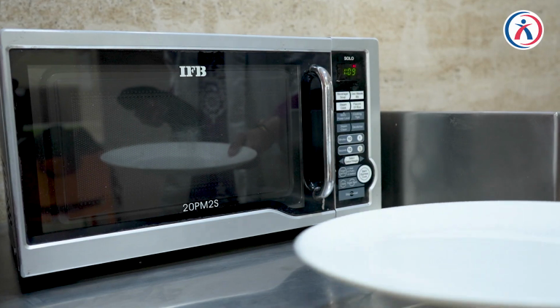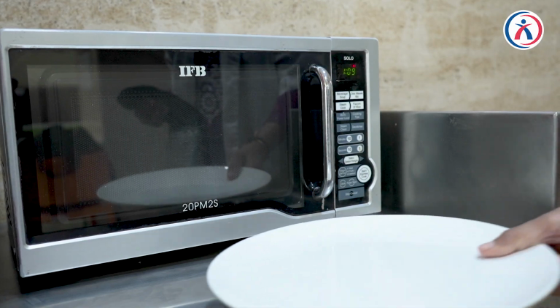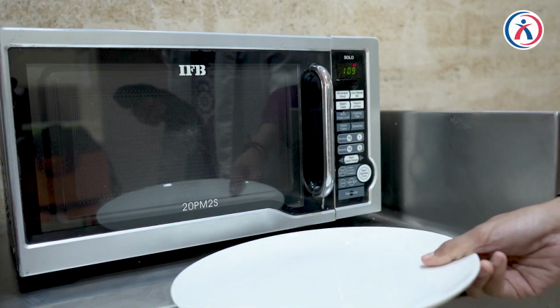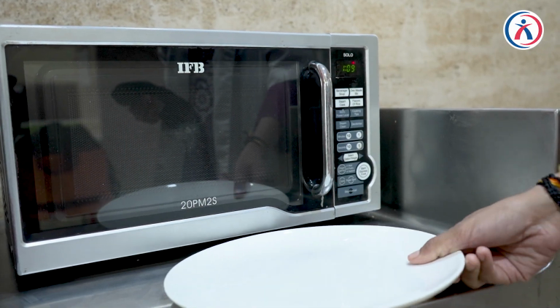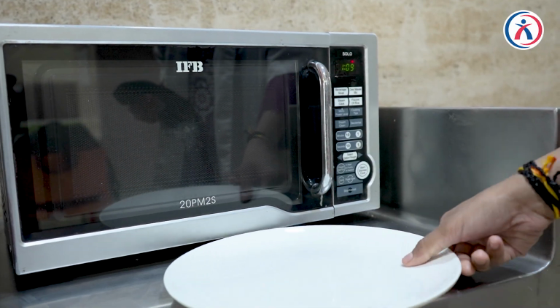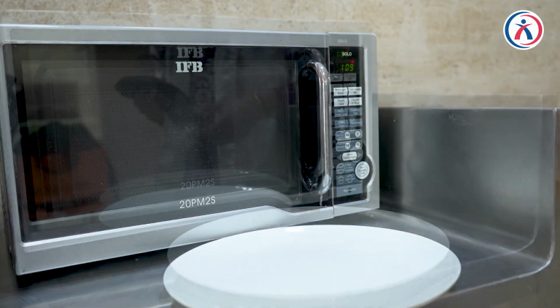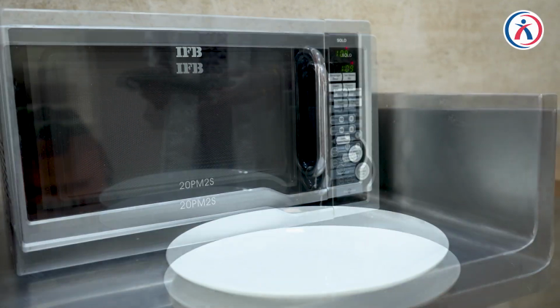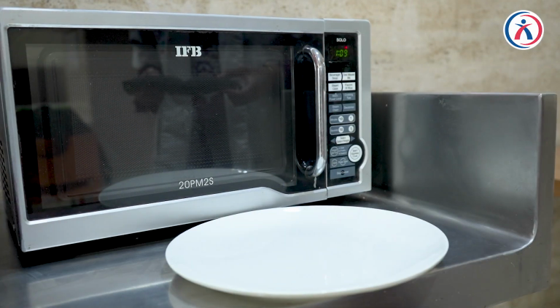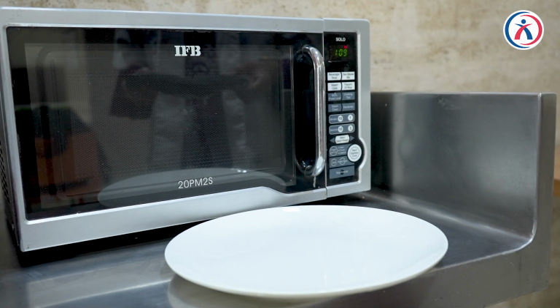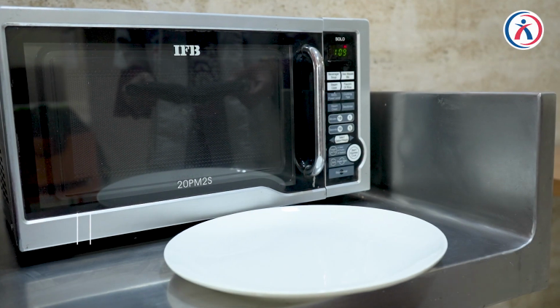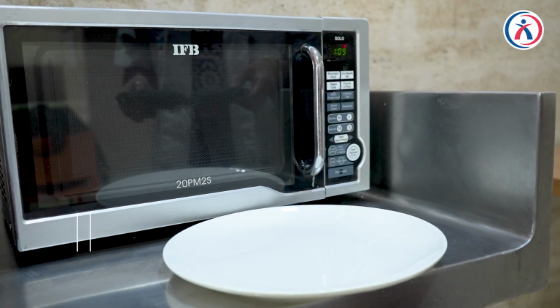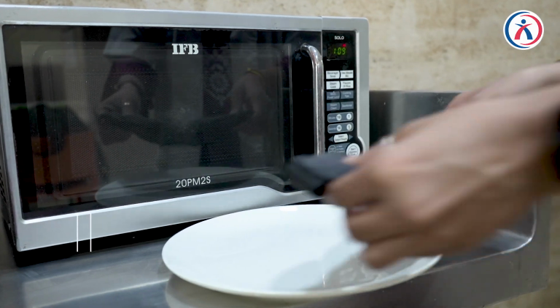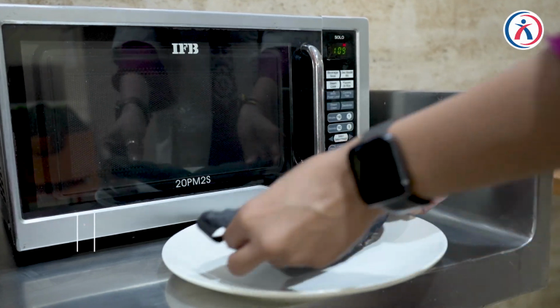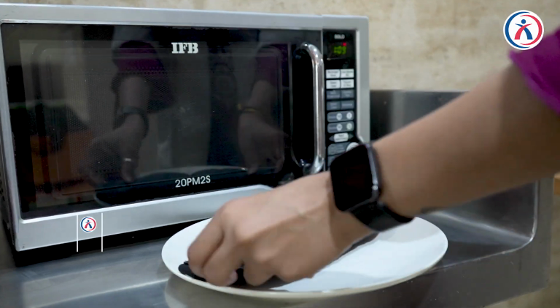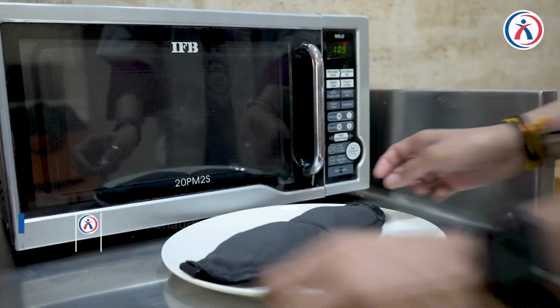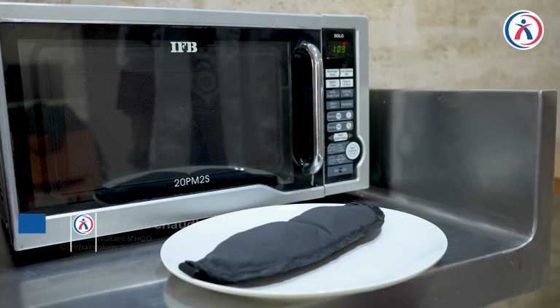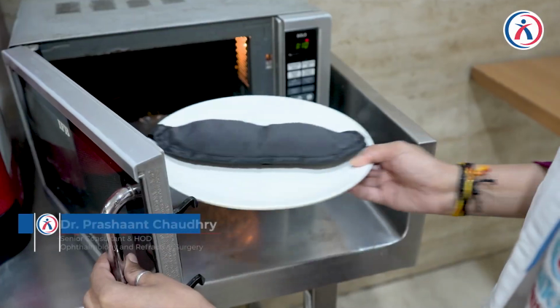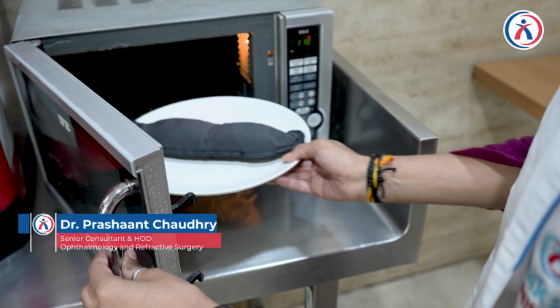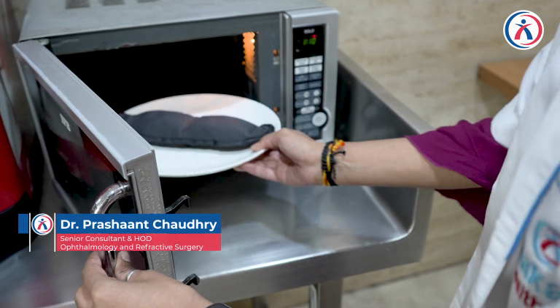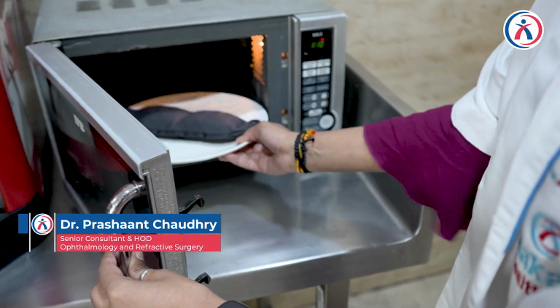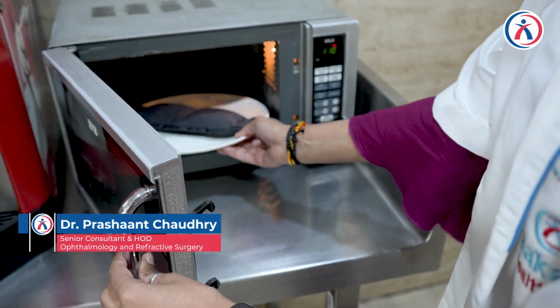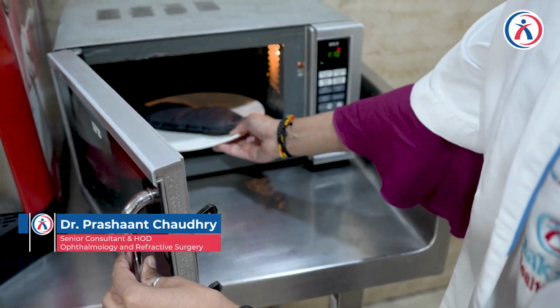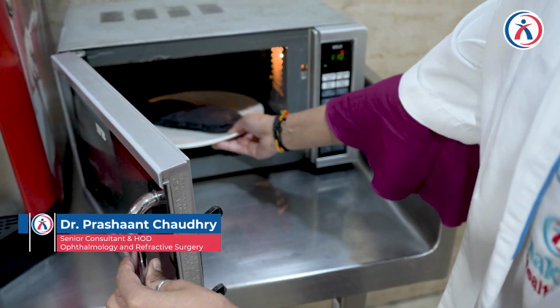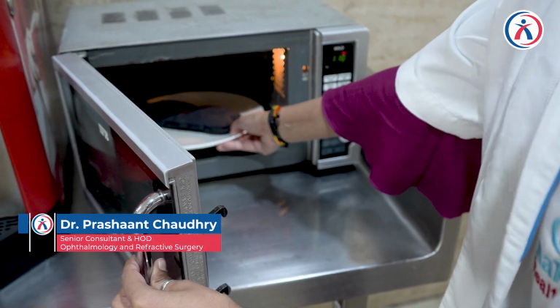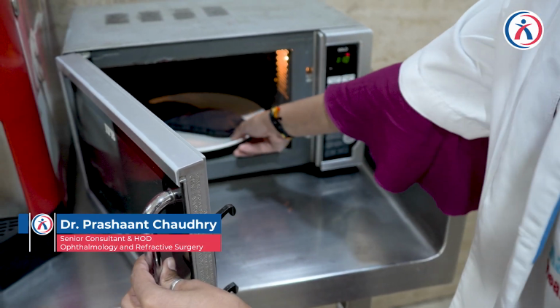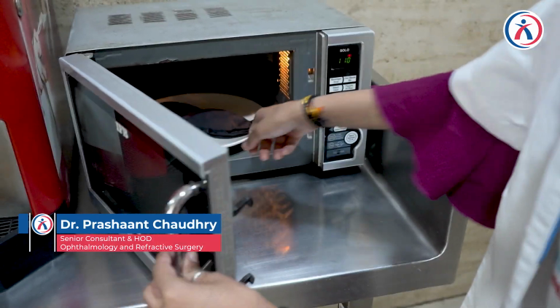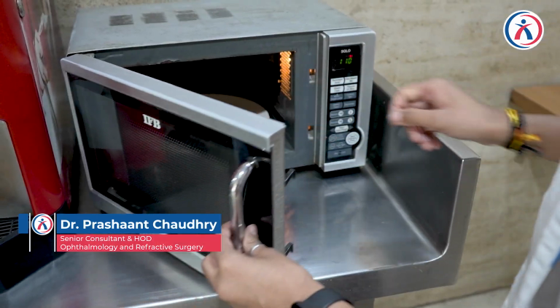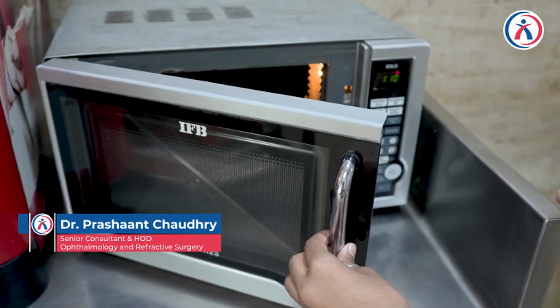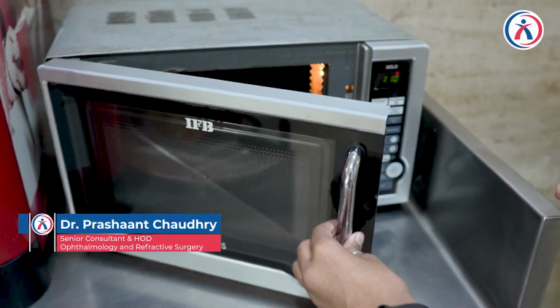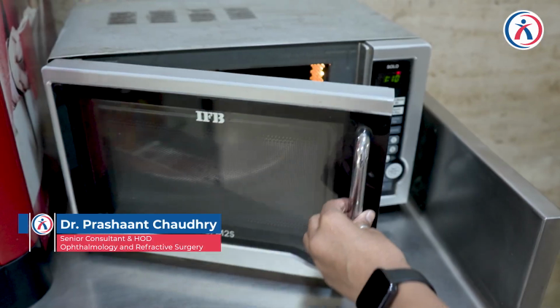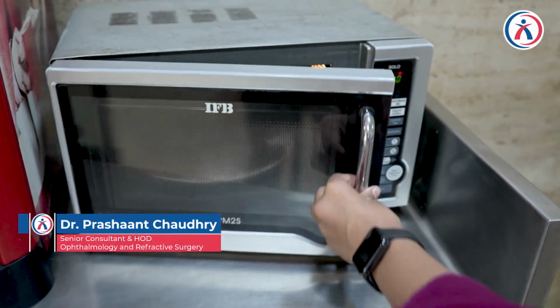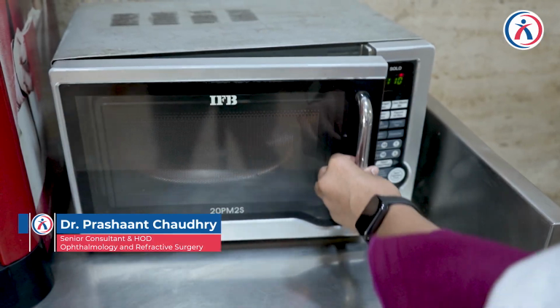Warm compresses and lid massage. I'm Dr. Prashant Chaudhary. We'll be talking about how to perform warm compress and lid massage.